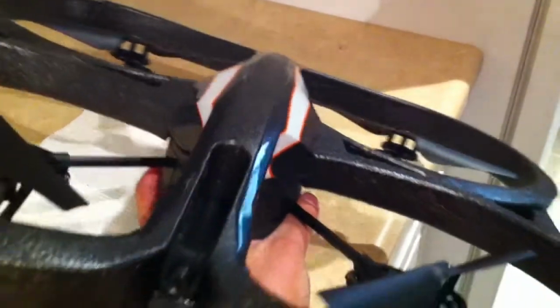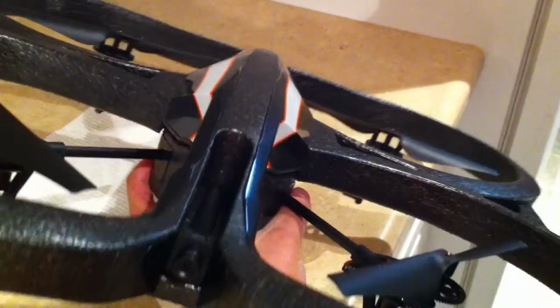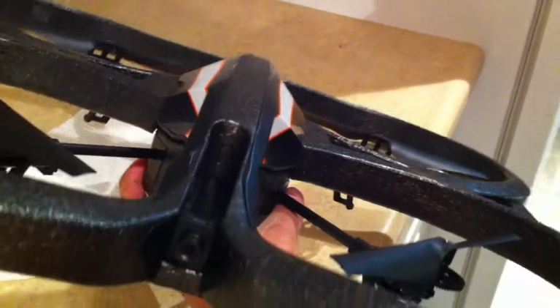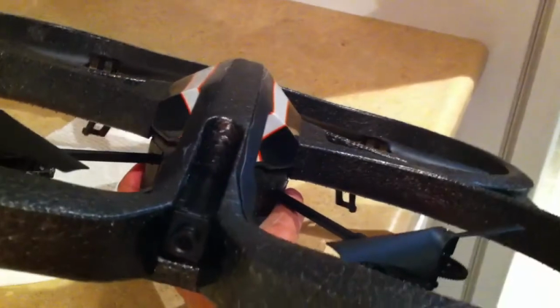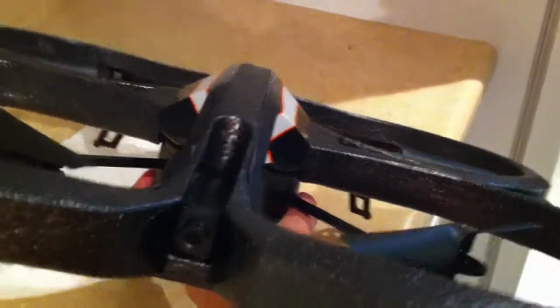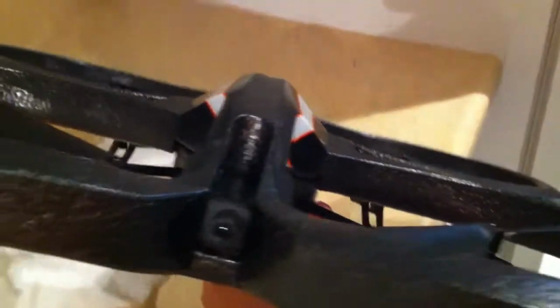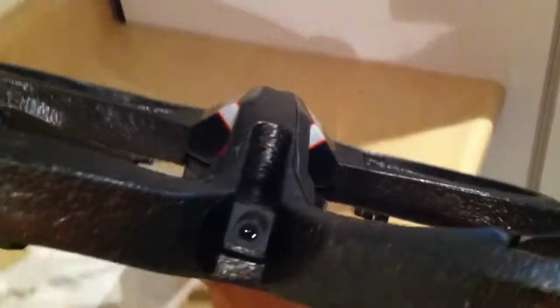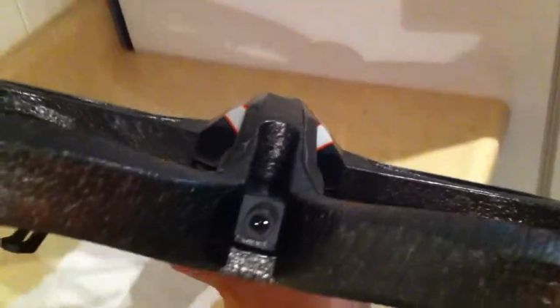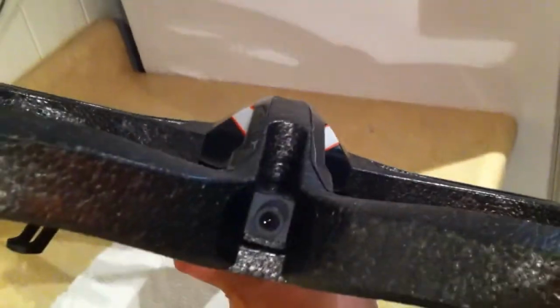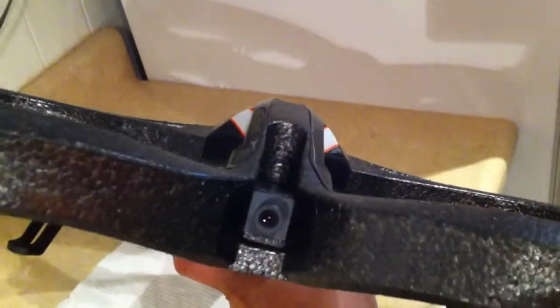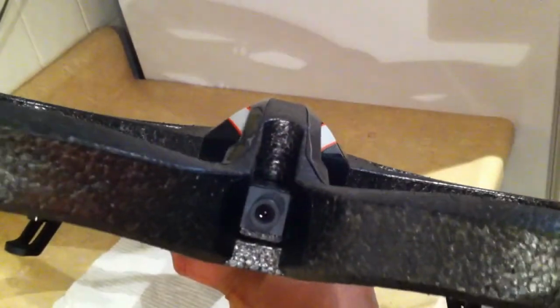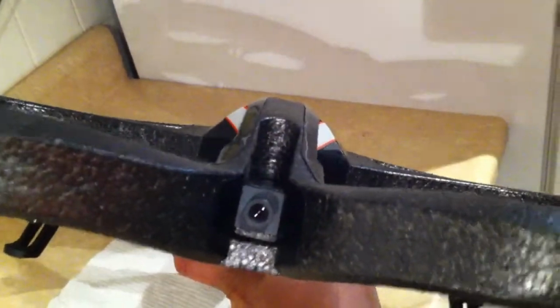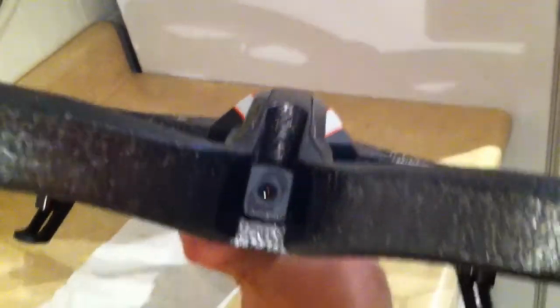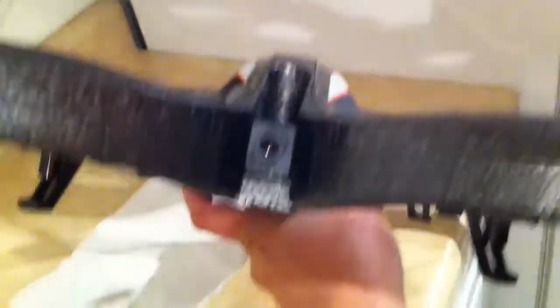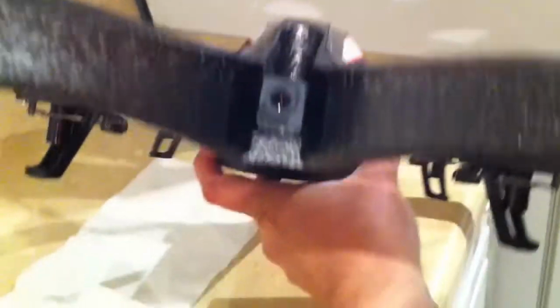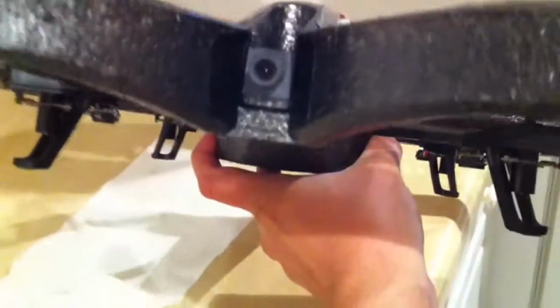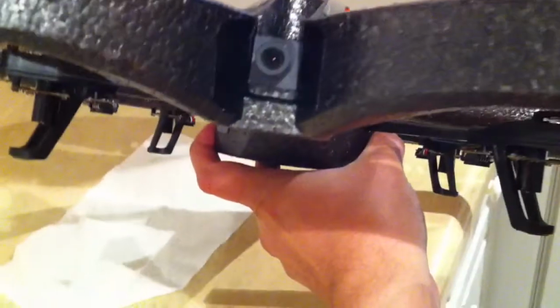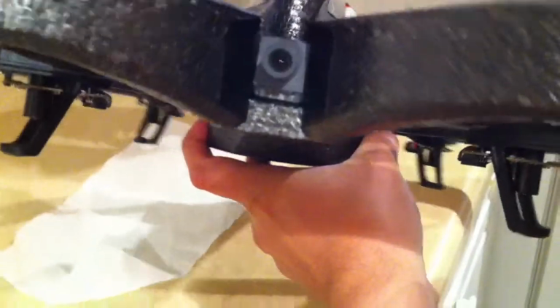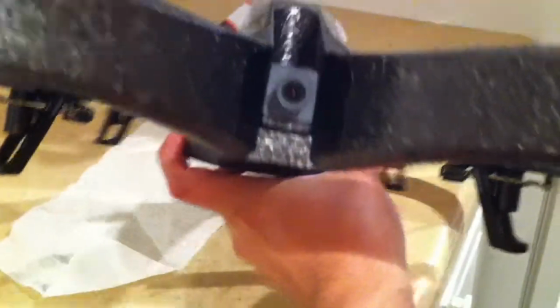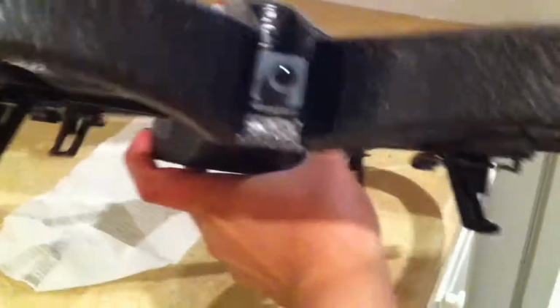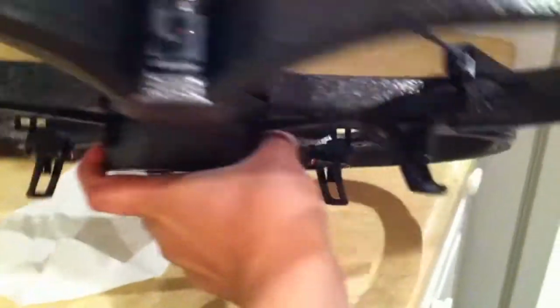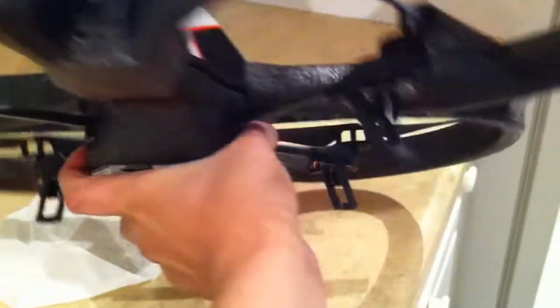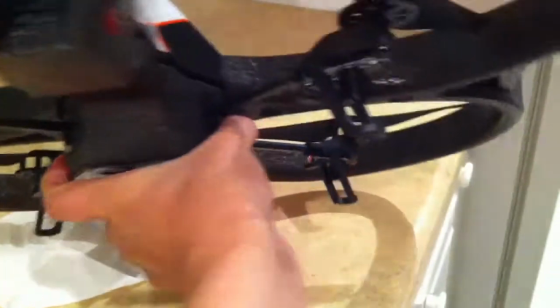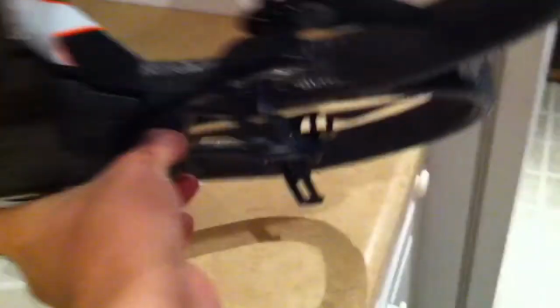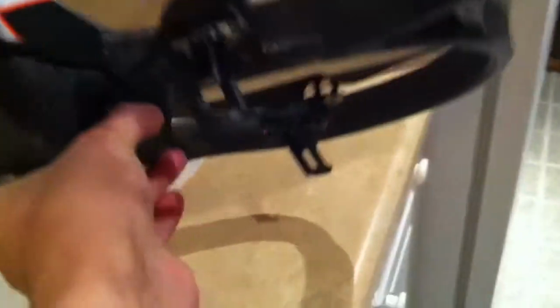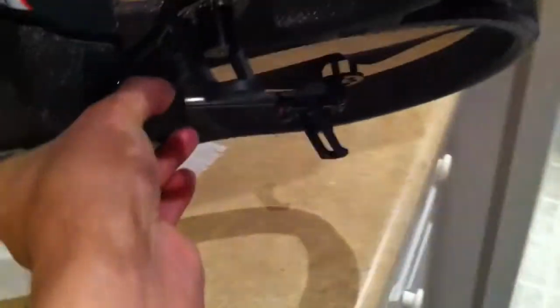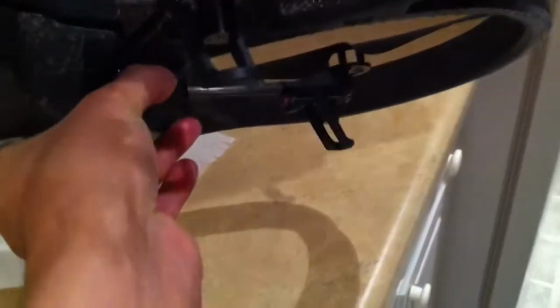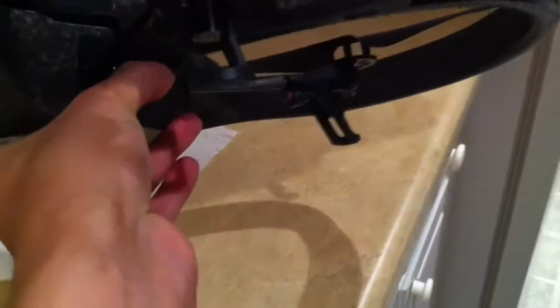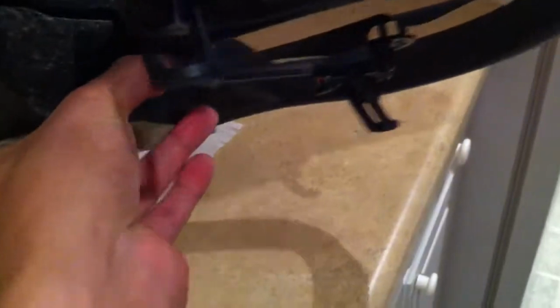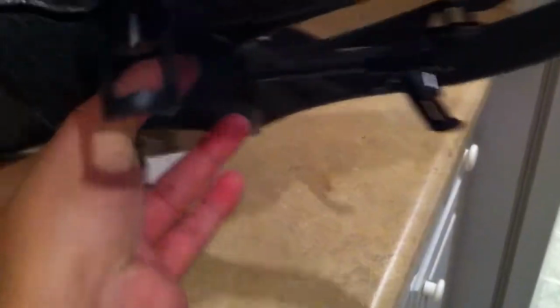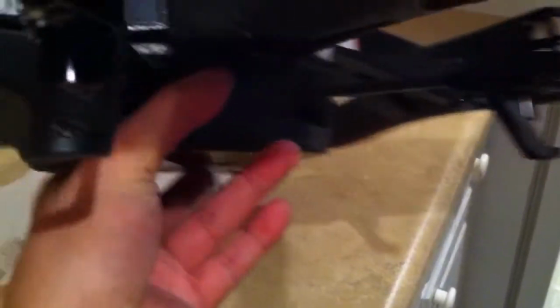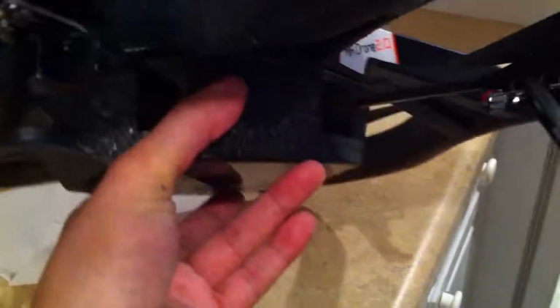And here's your HD camera and your landing gear.